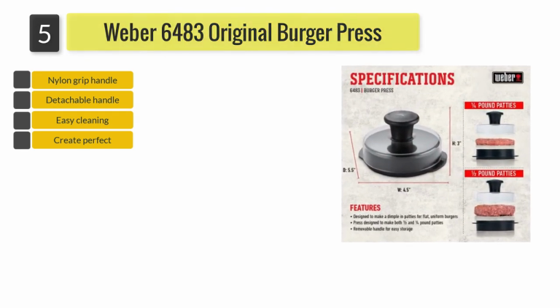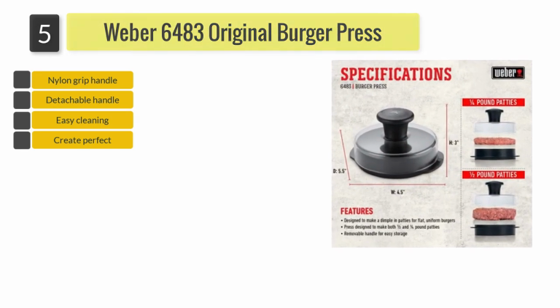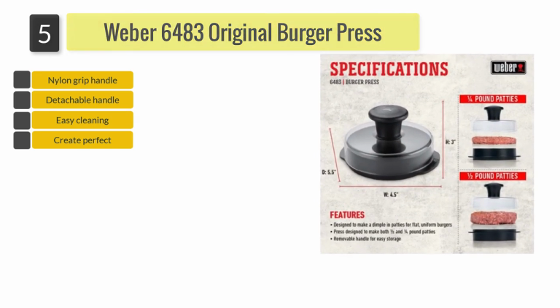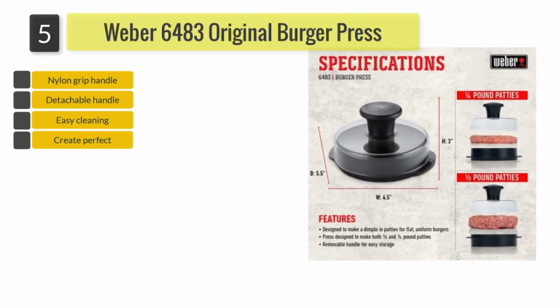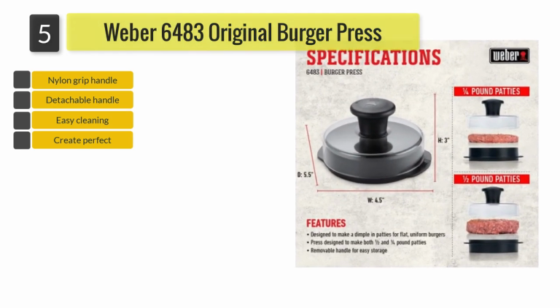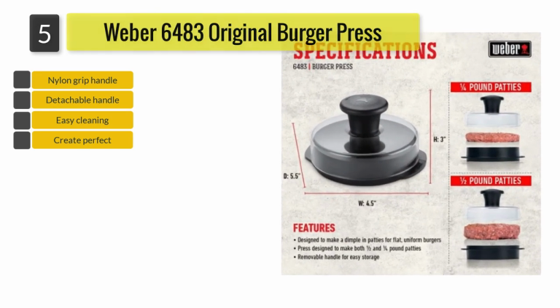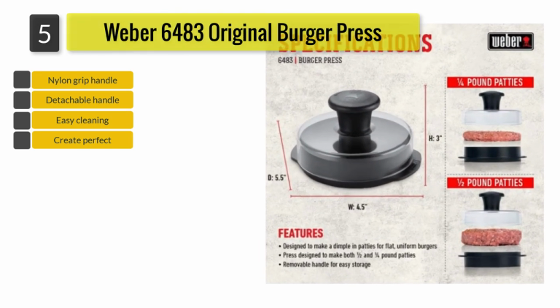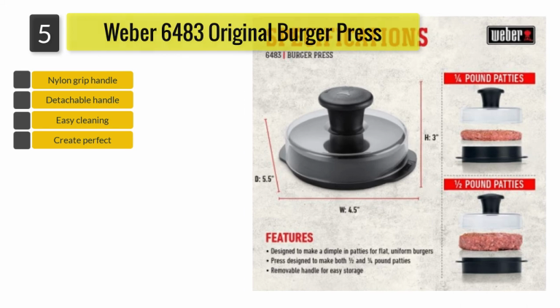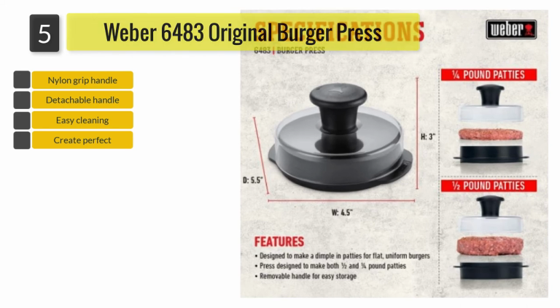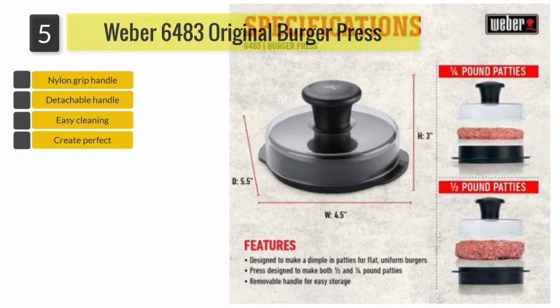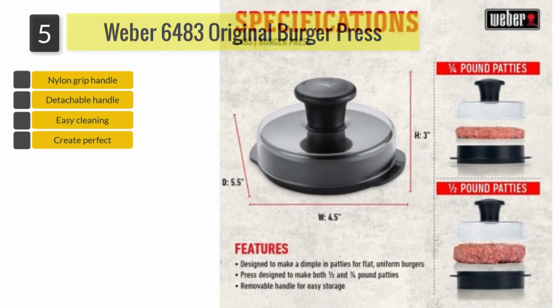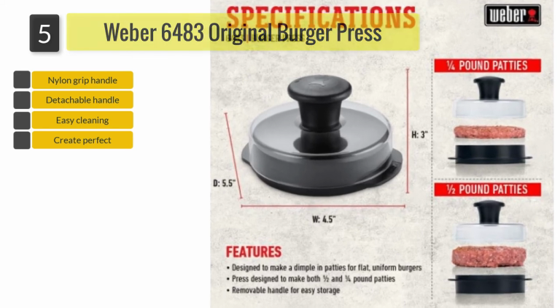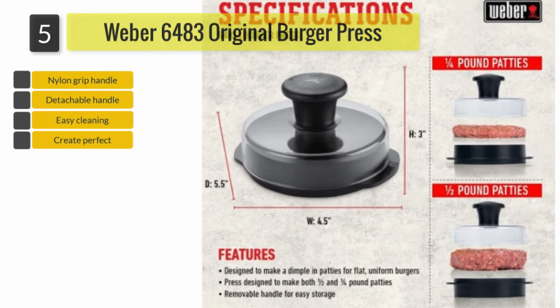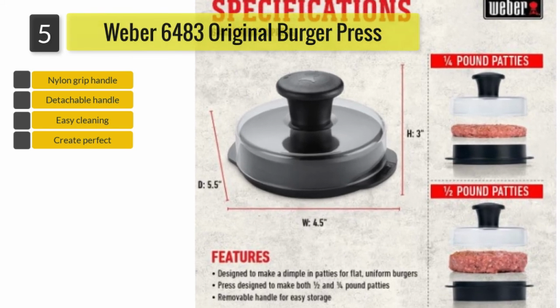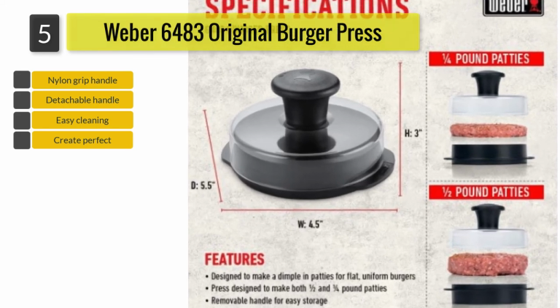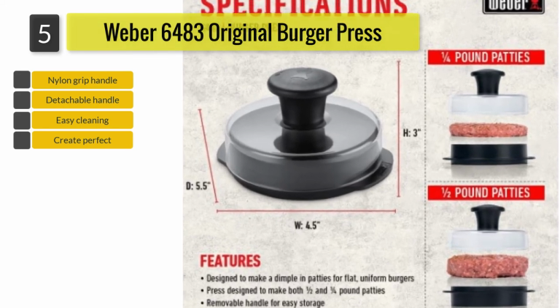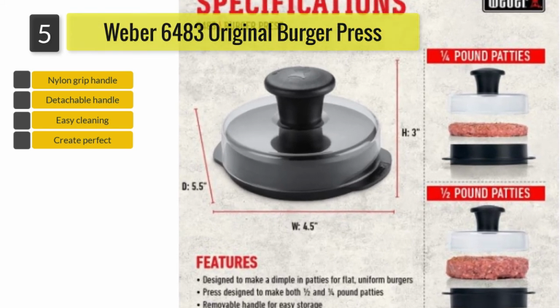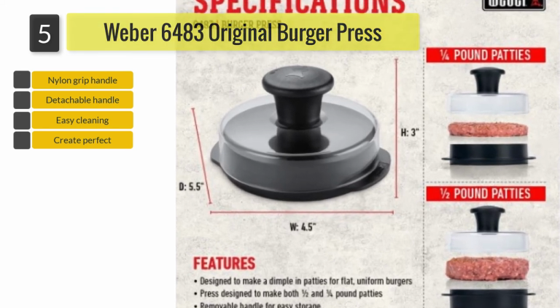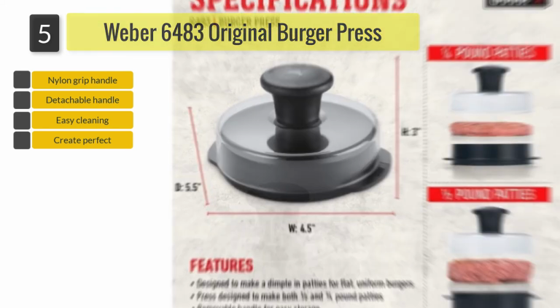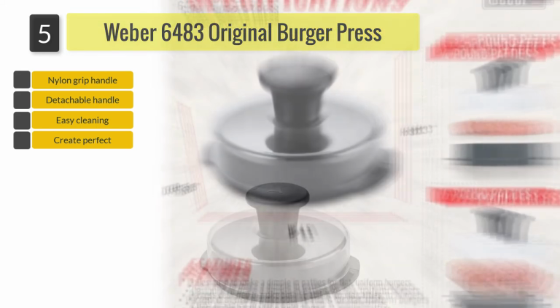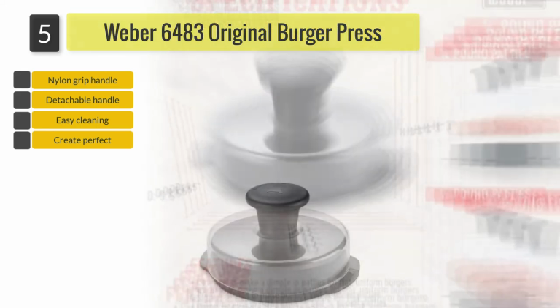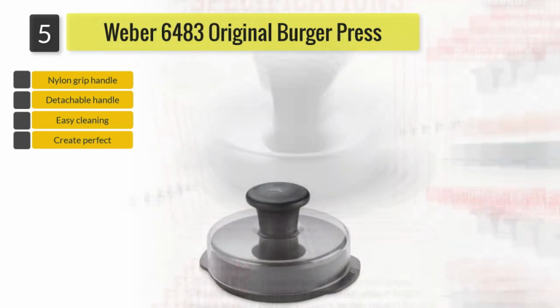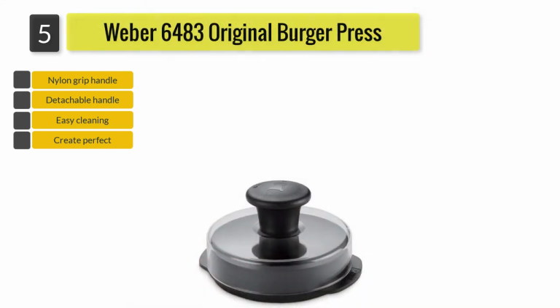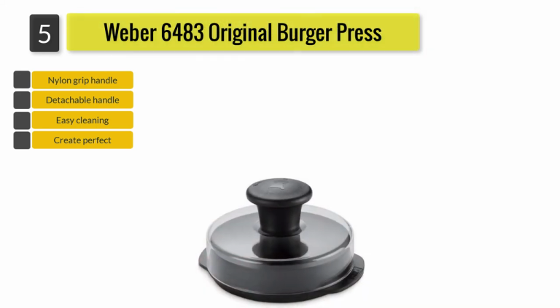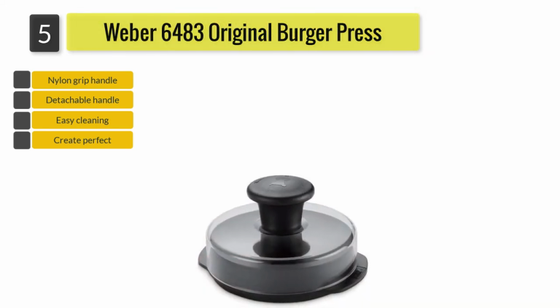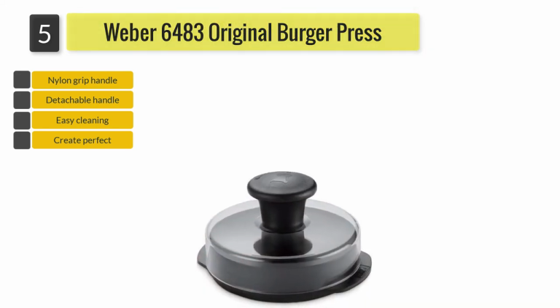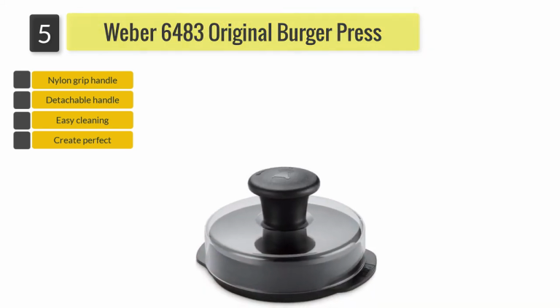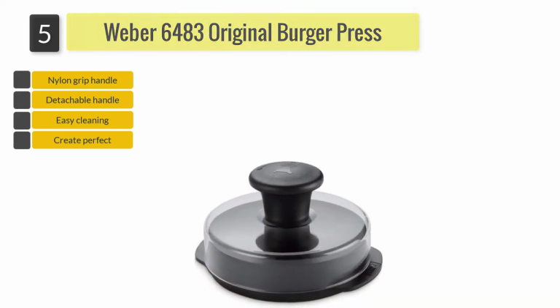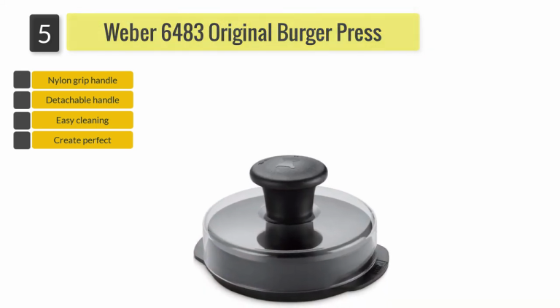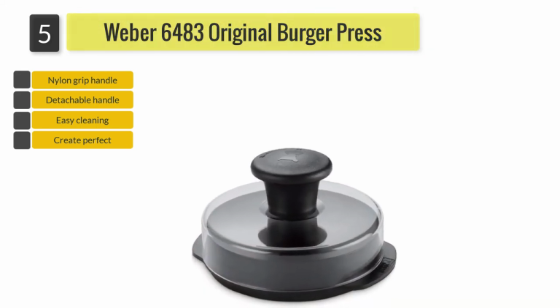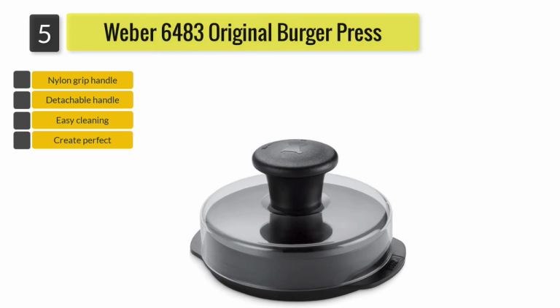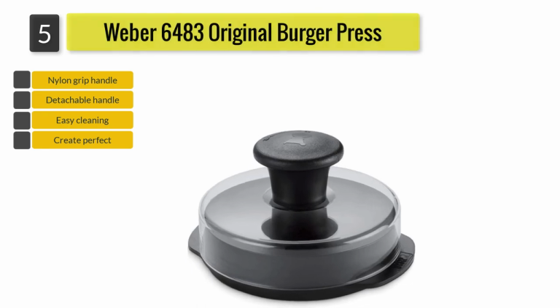It also comes with a two-year limited warranty, and the handle can be removed for easier storage. It can also be dismantled for easier cleaning.